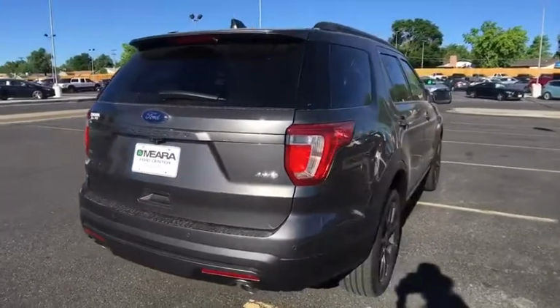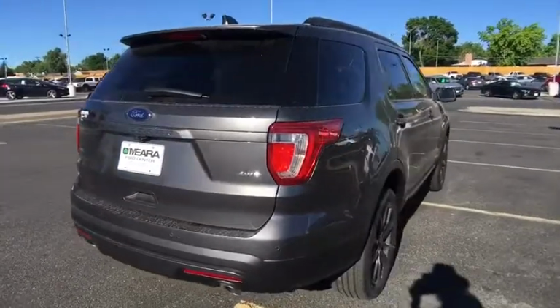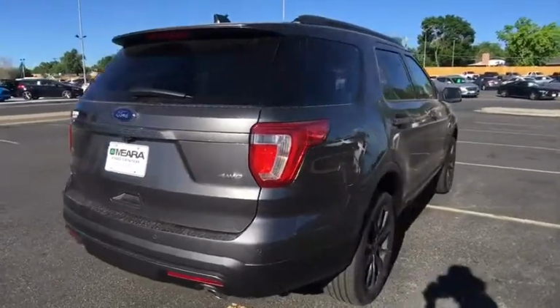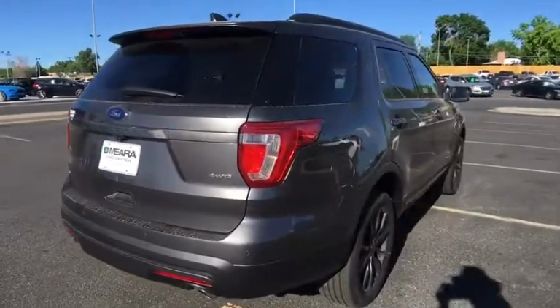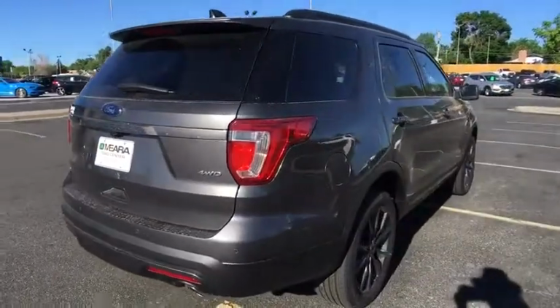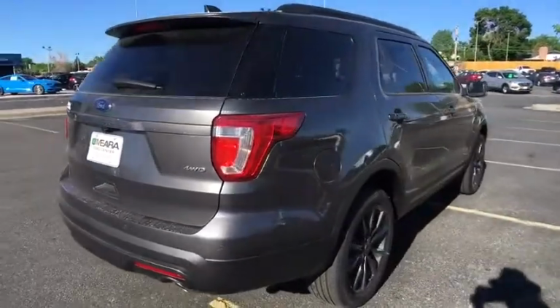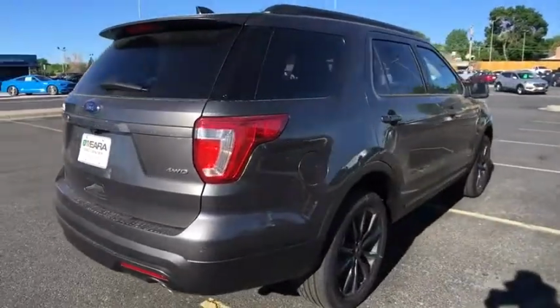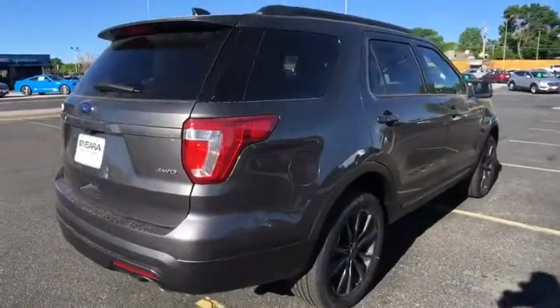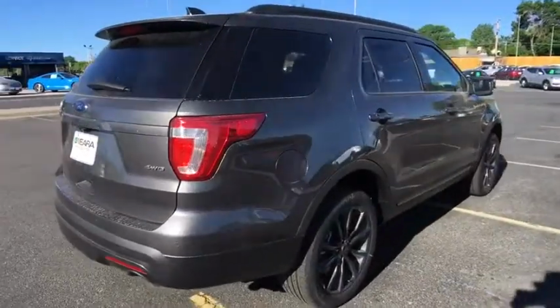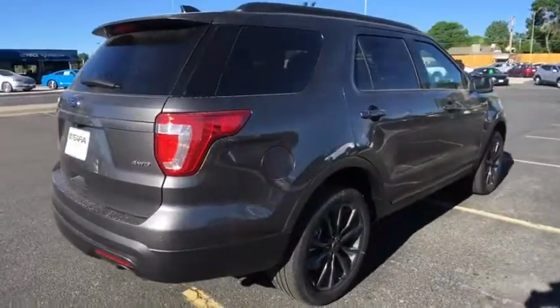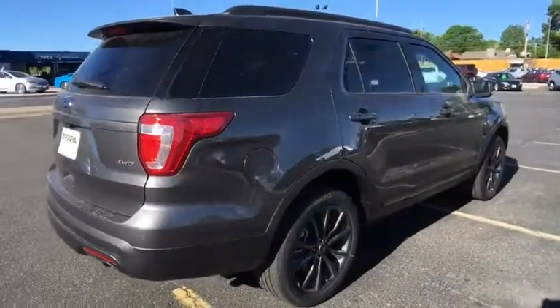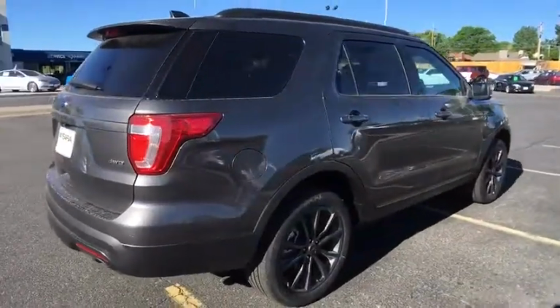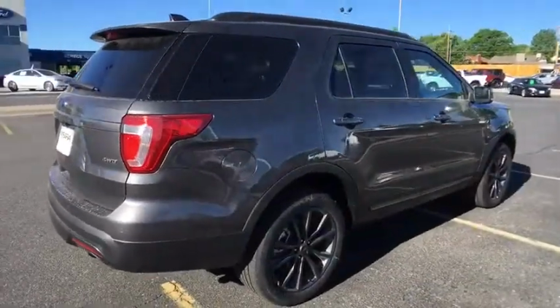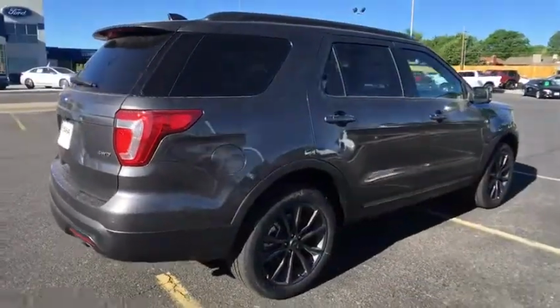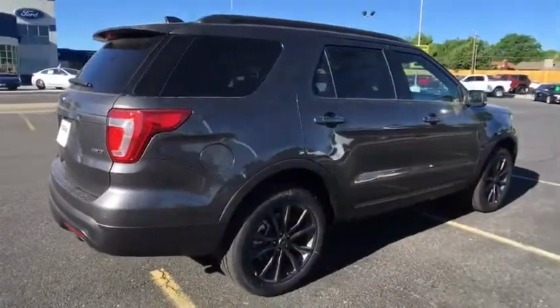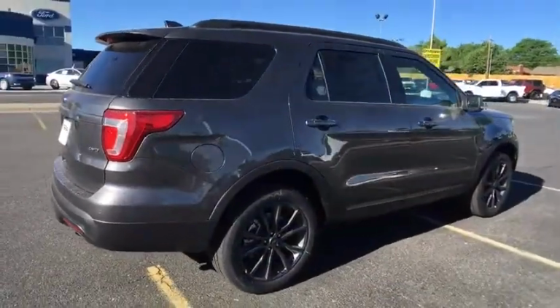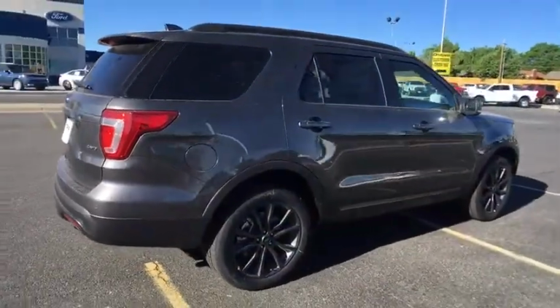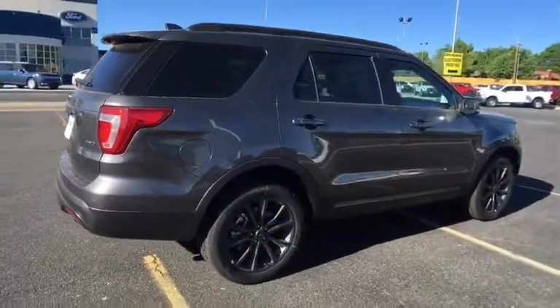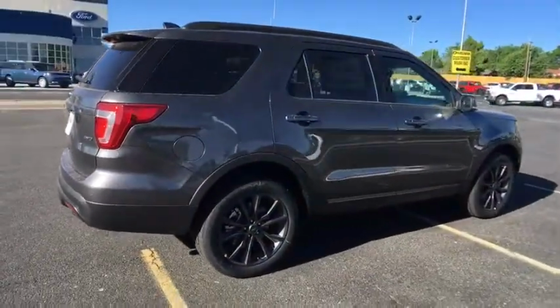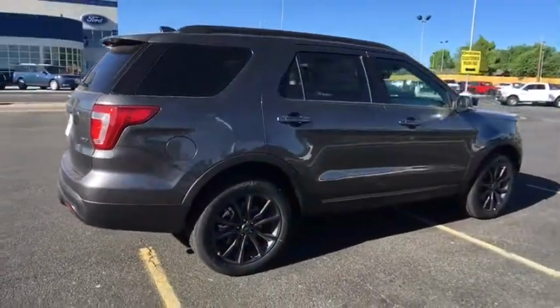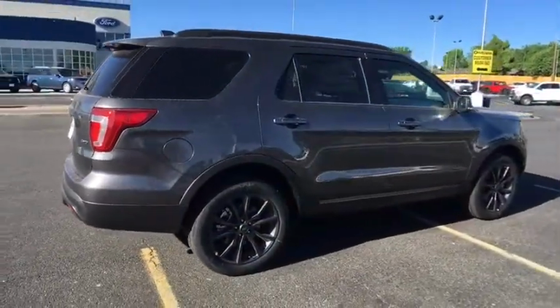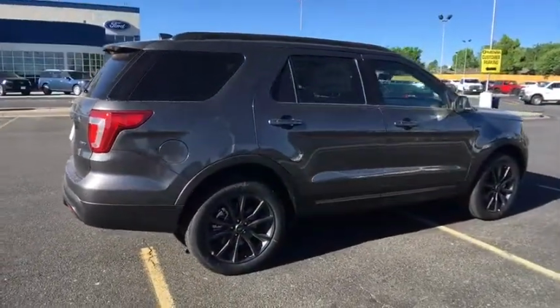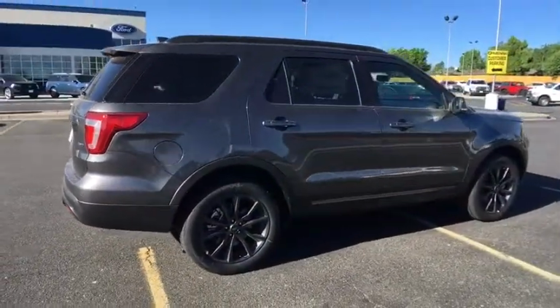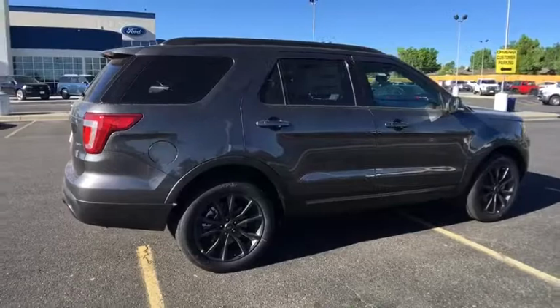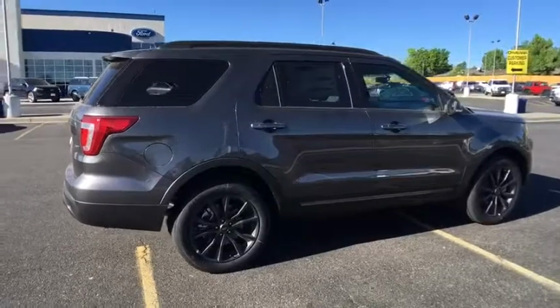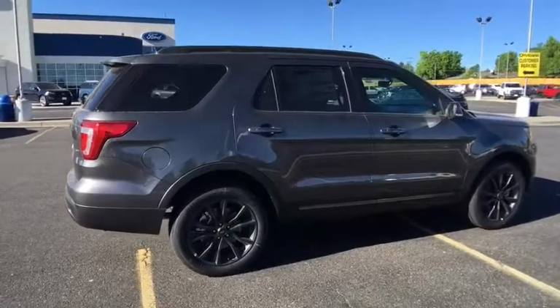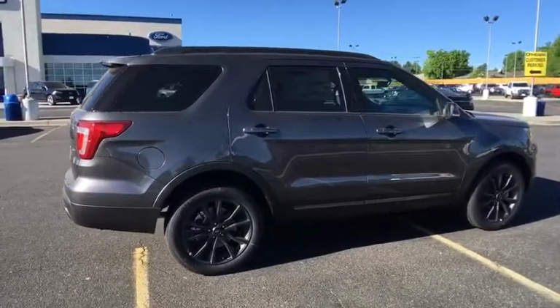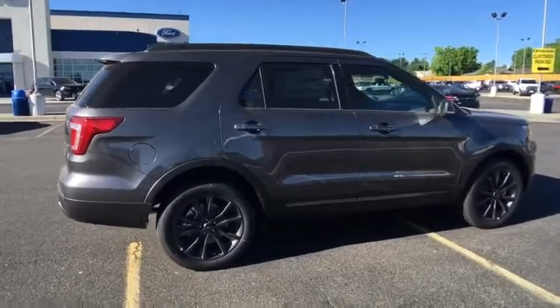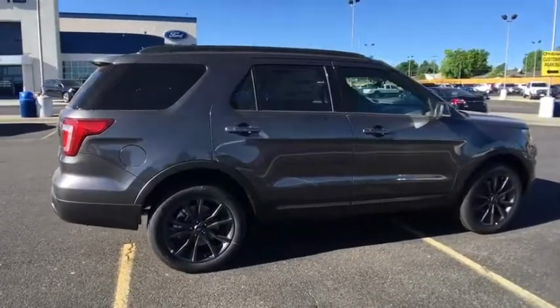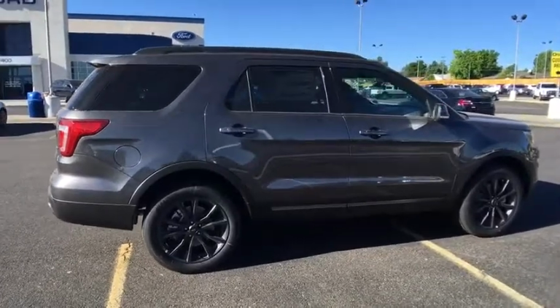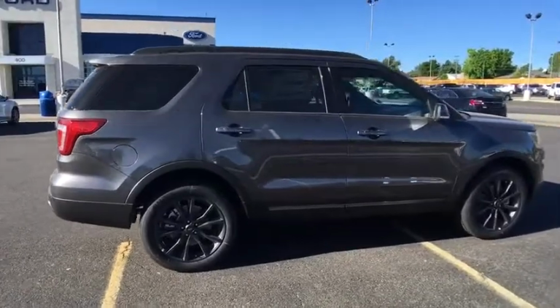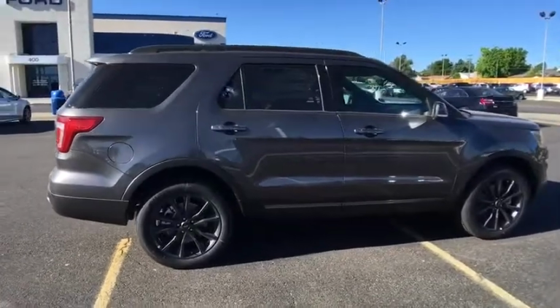Rear spoiler. Searching for a dependable vehicle that looks great too? You've found it, so stop in today.